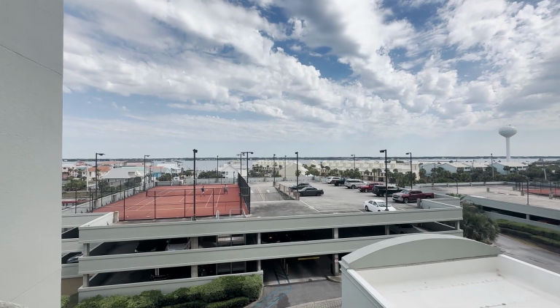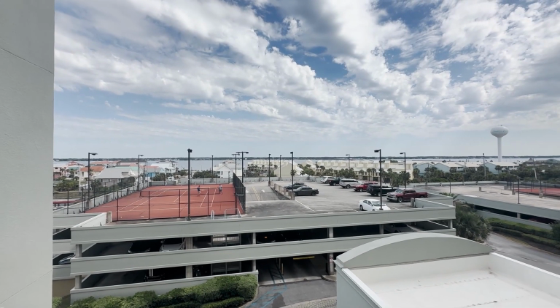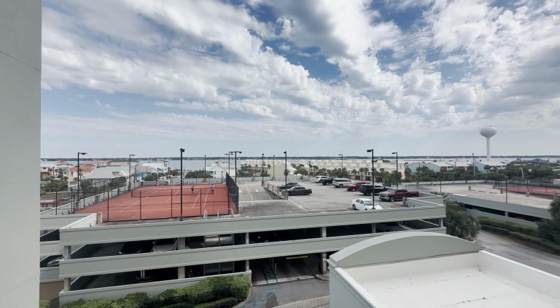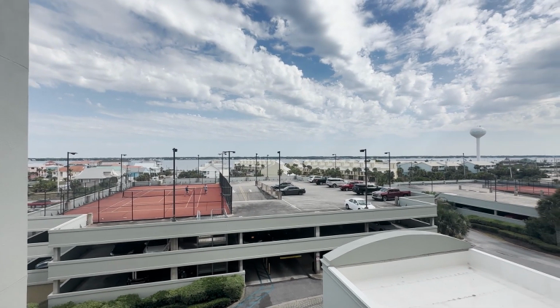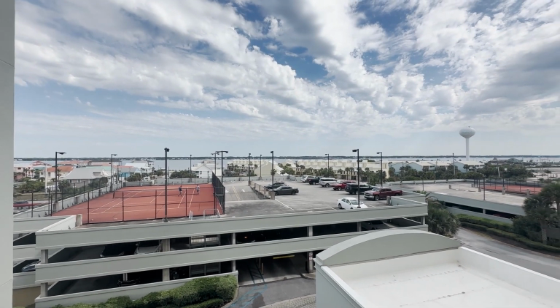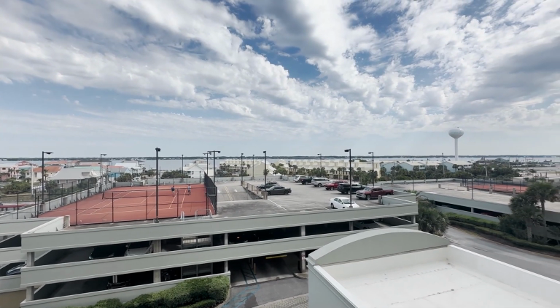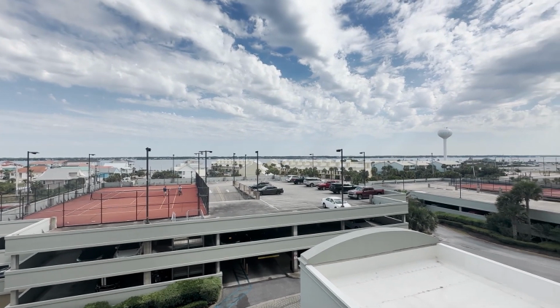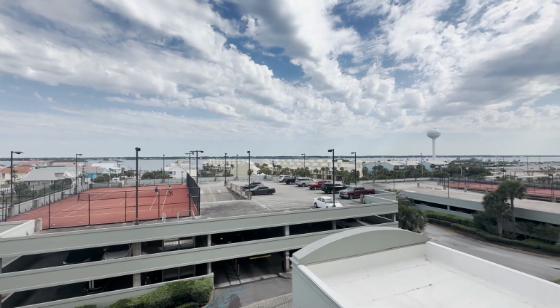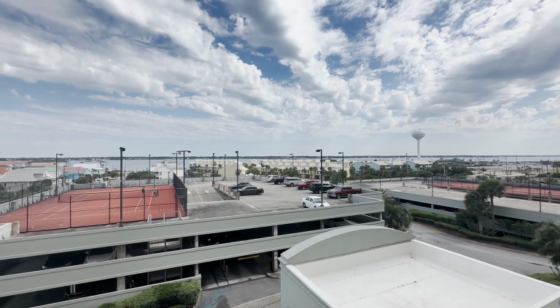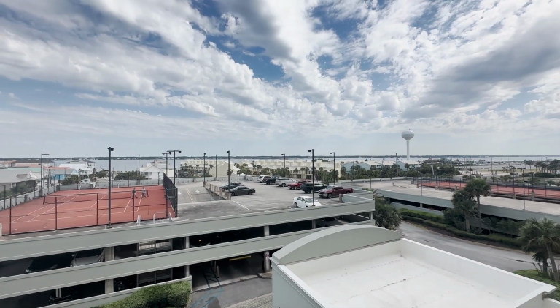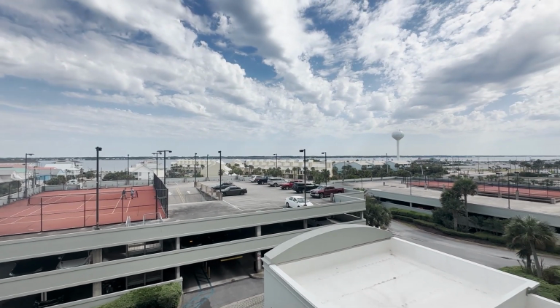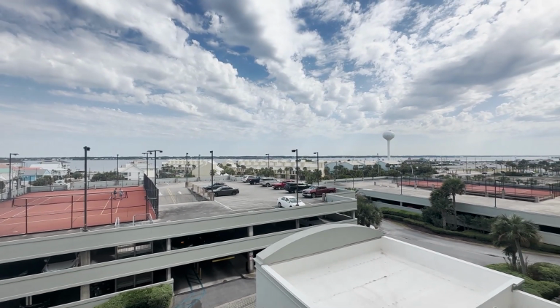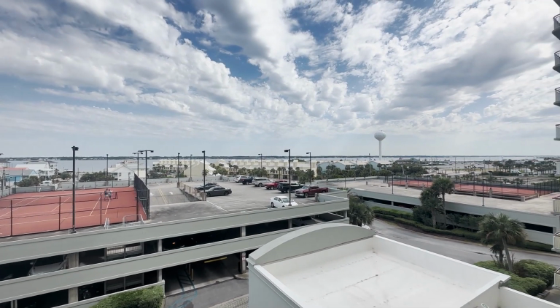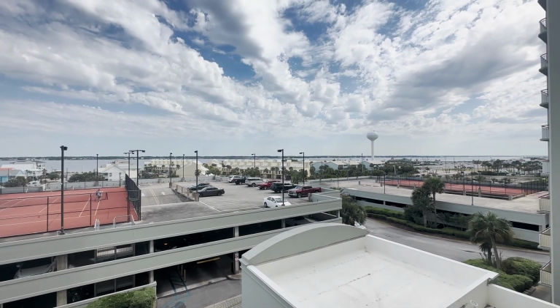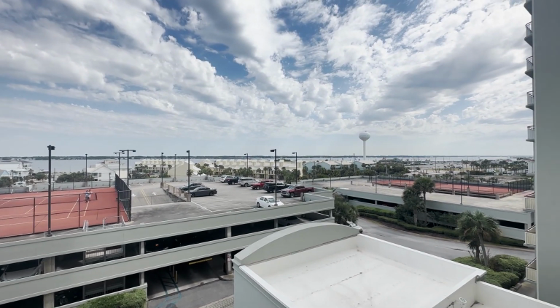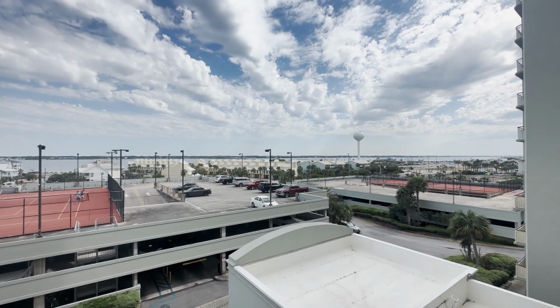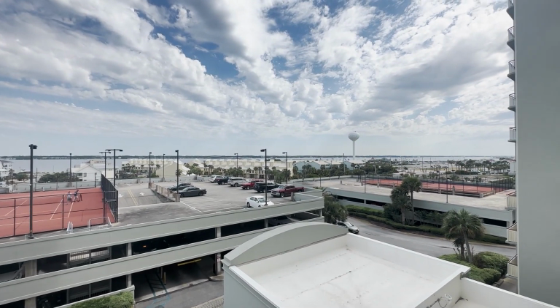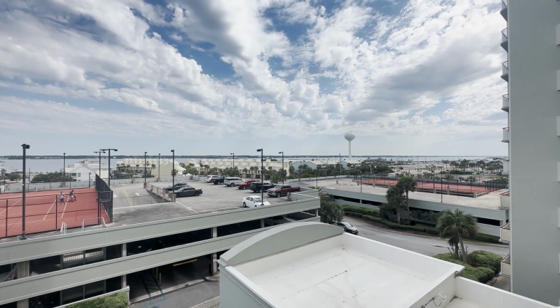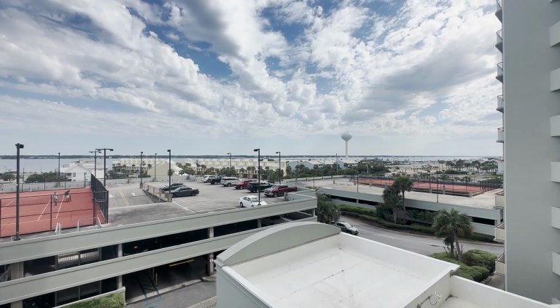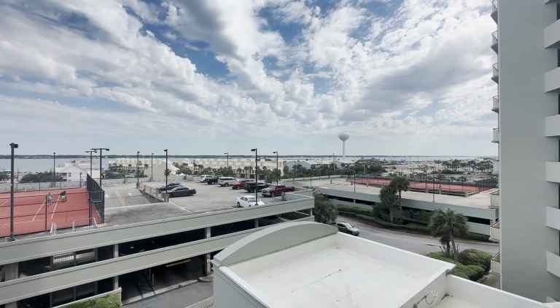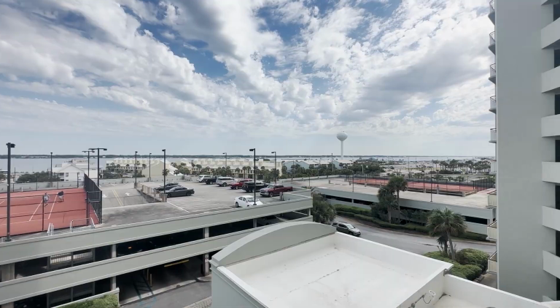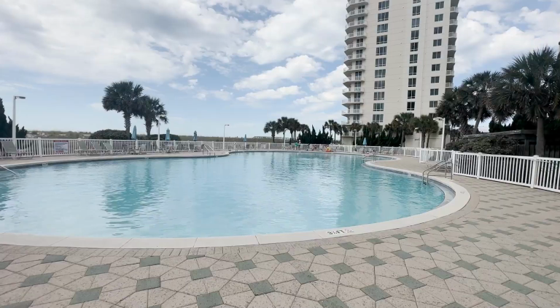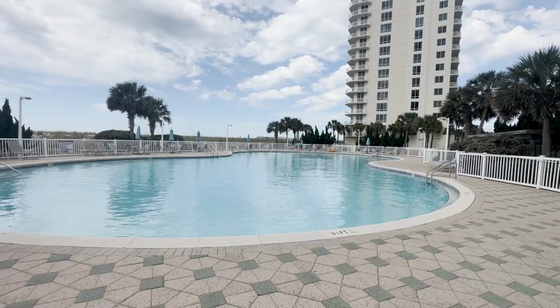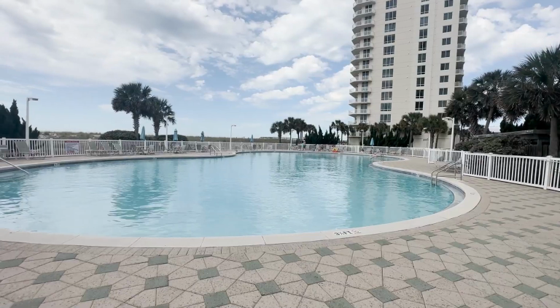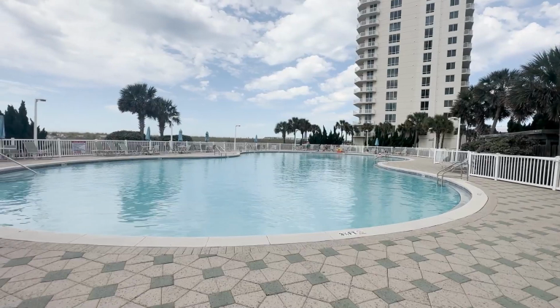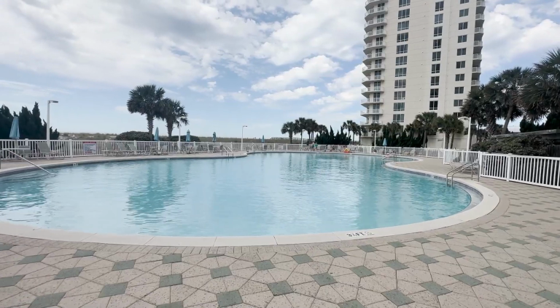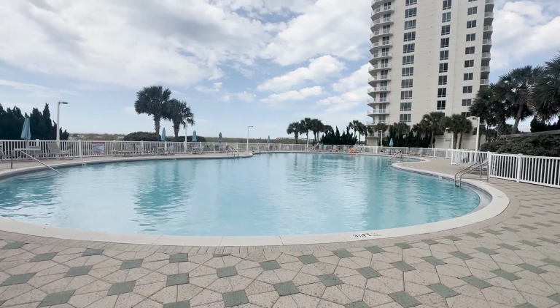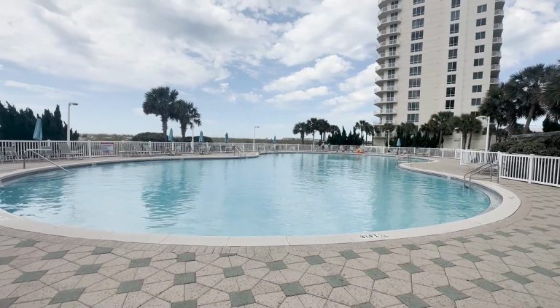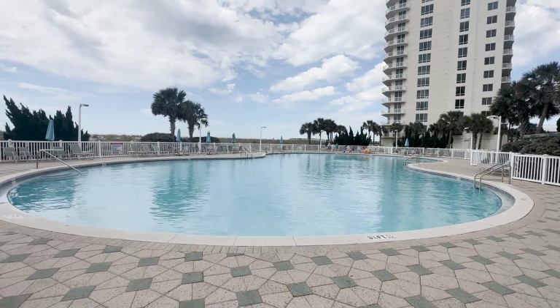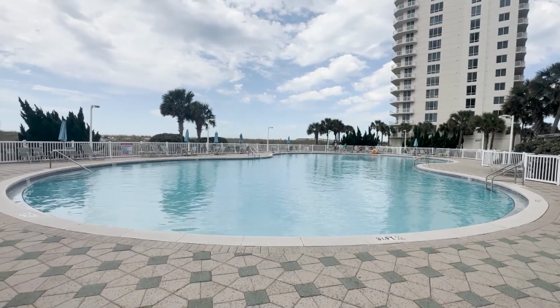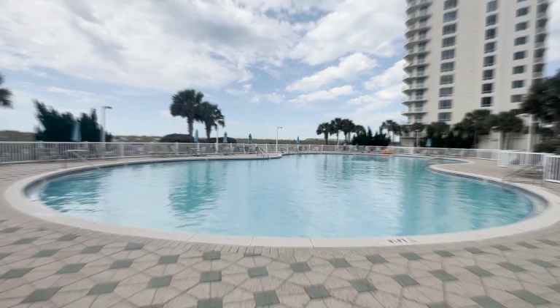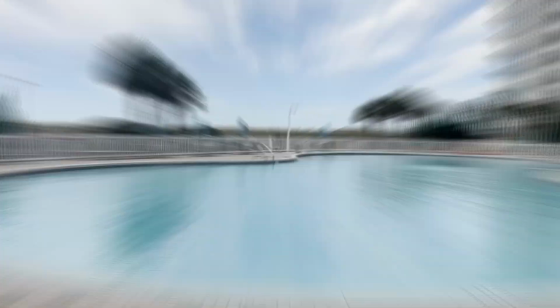Each building has its own parking building. It has tennis courts, swimming pools. Let's go check it out.